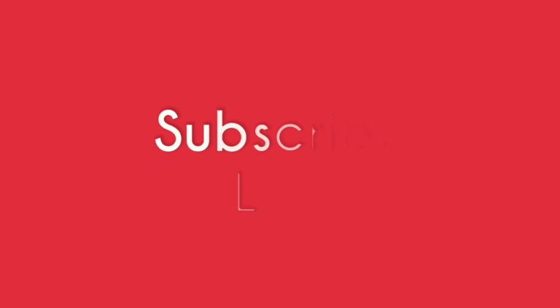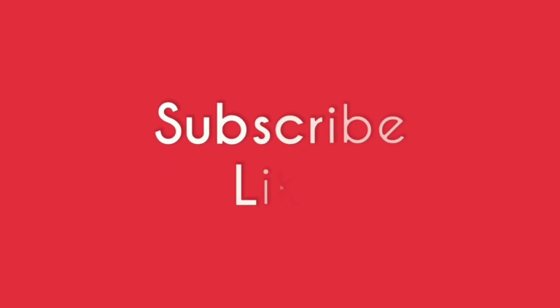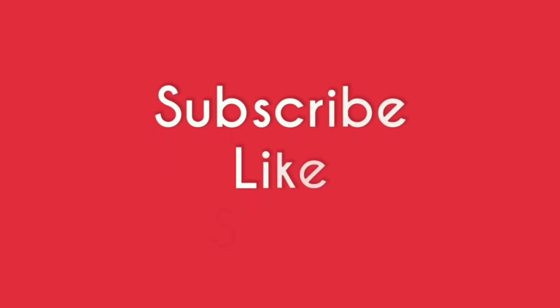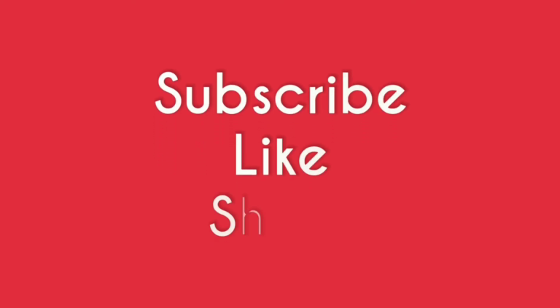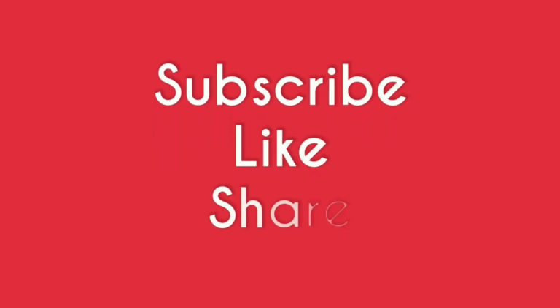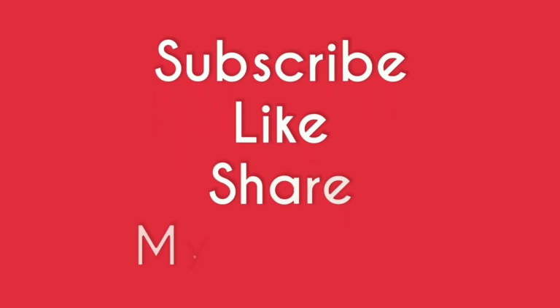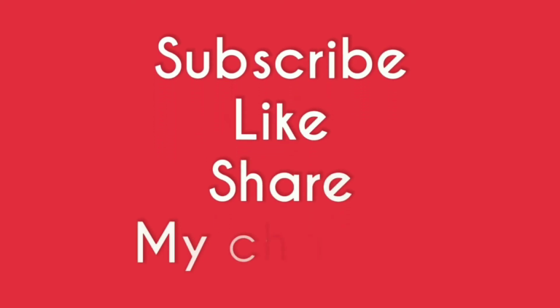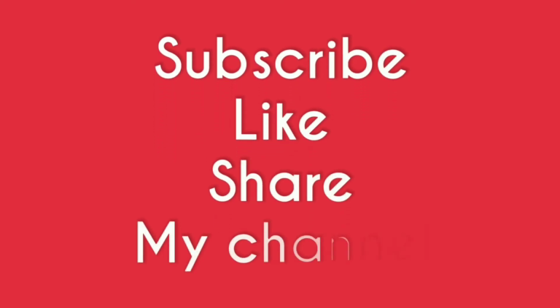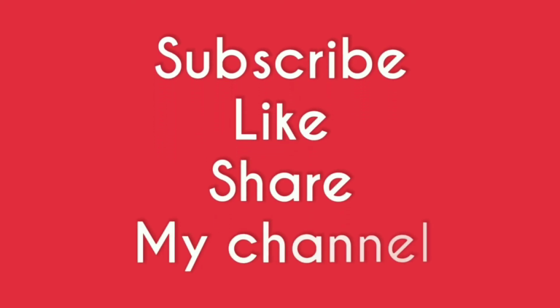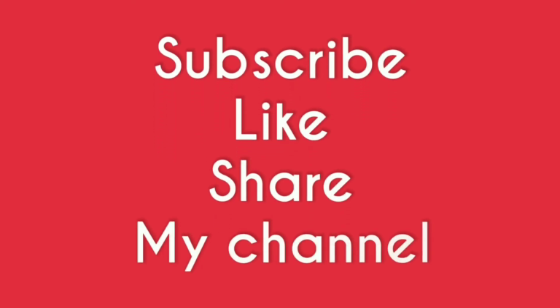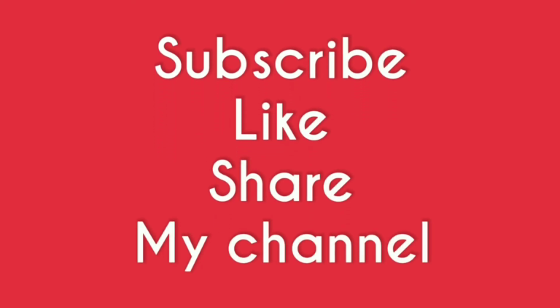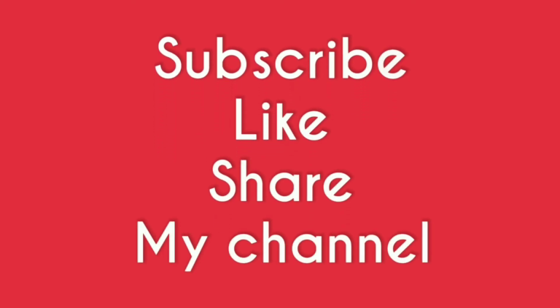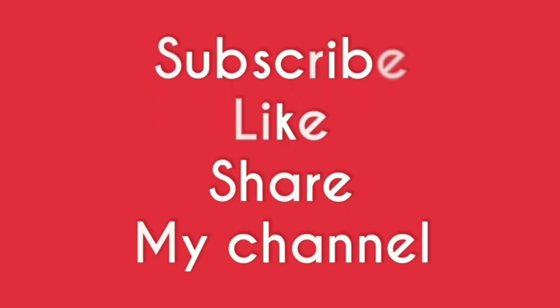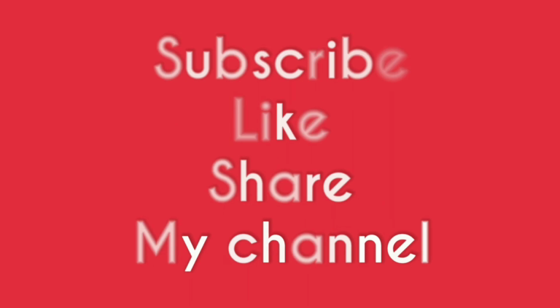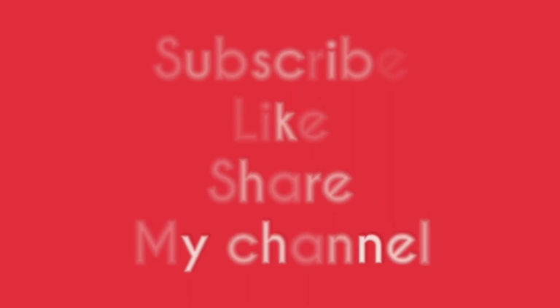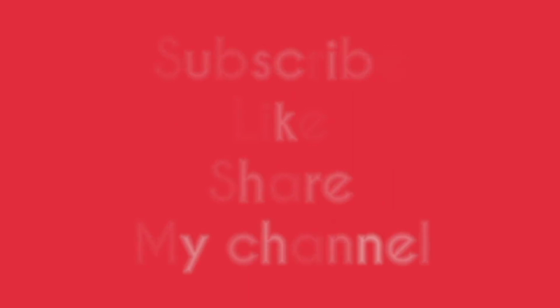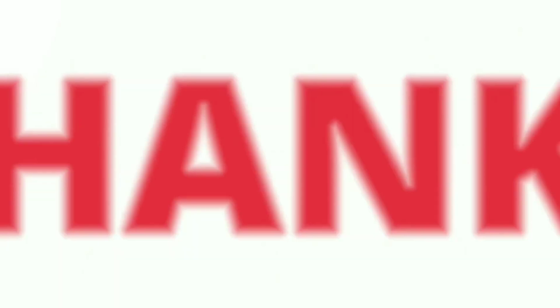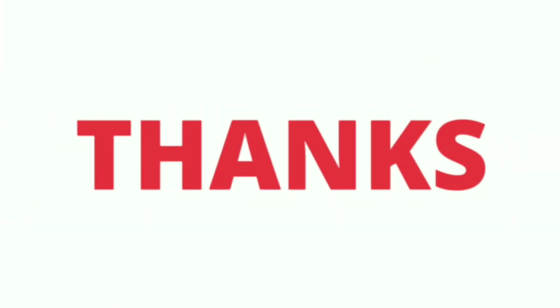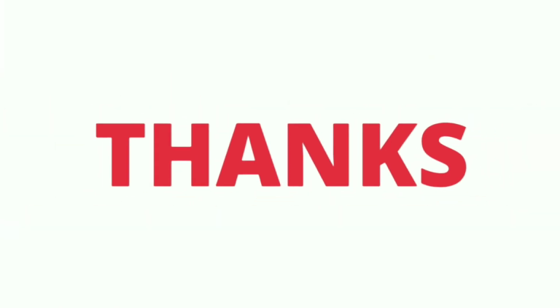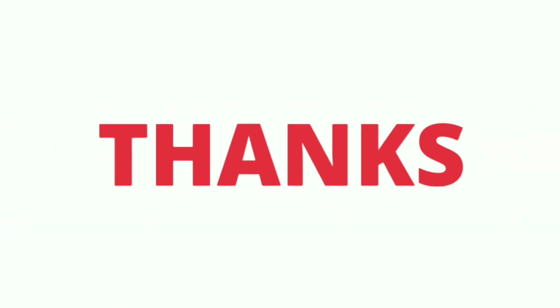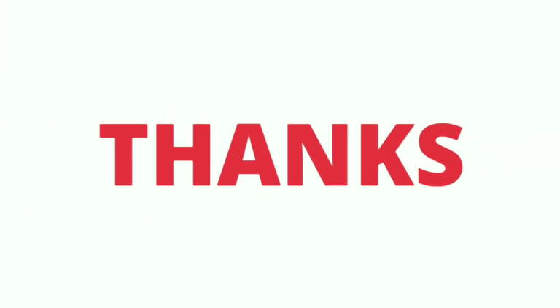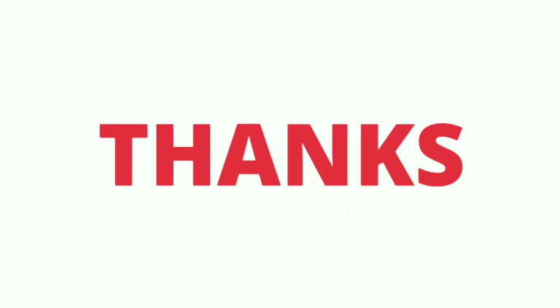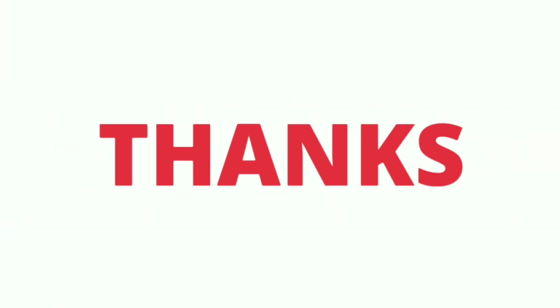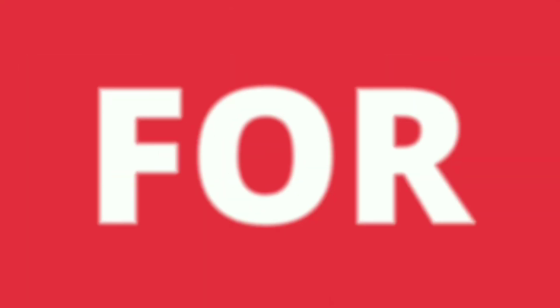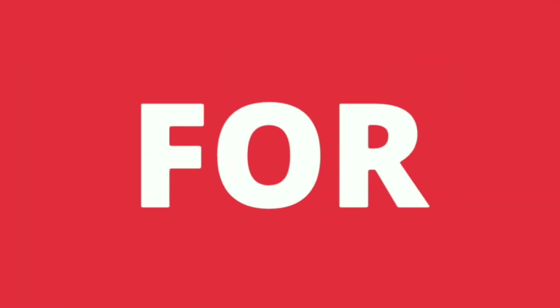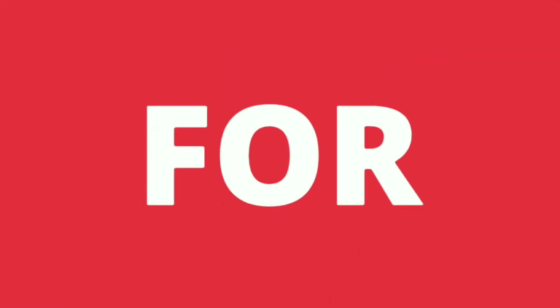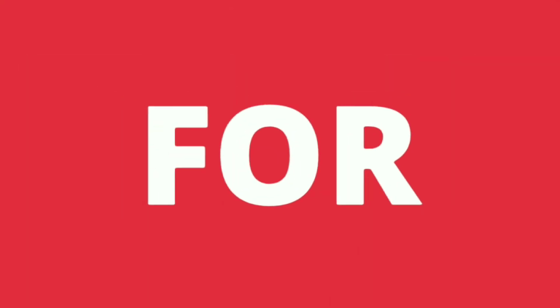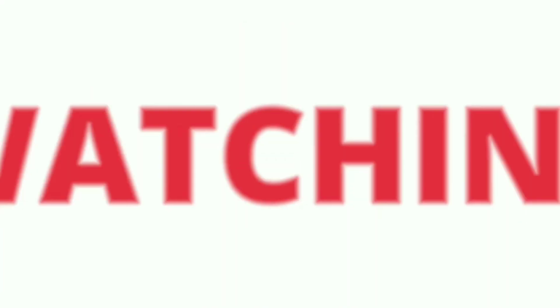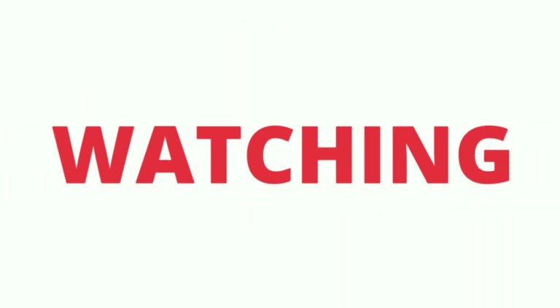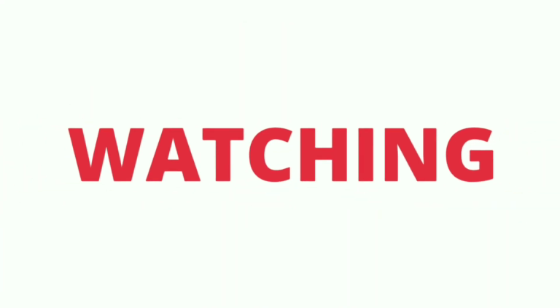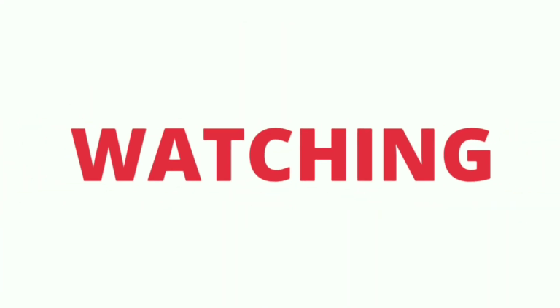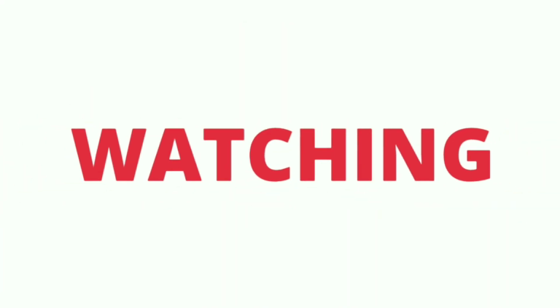Subscribe, like, share my channel. Thanks for watching.